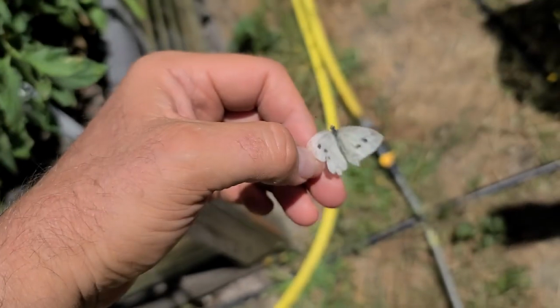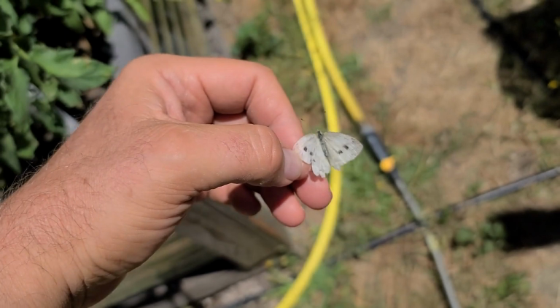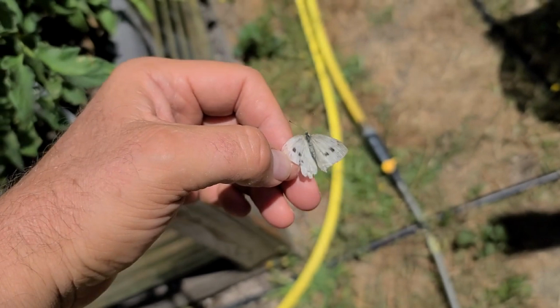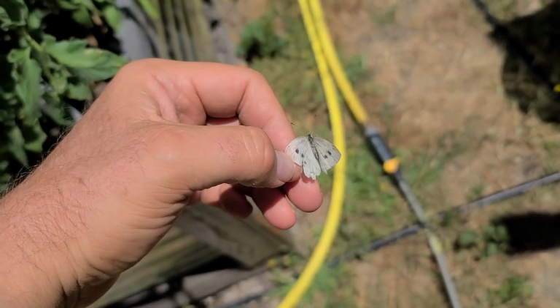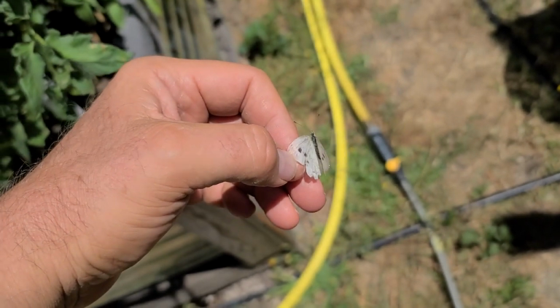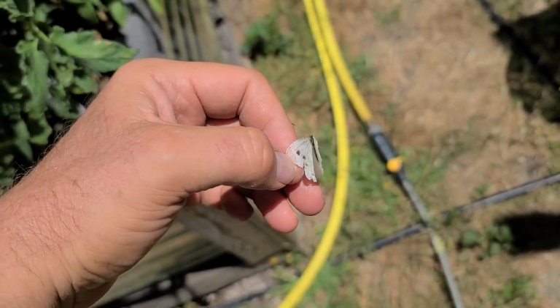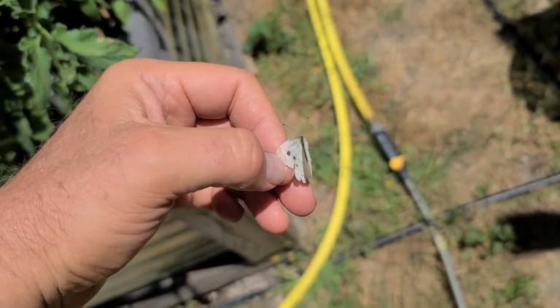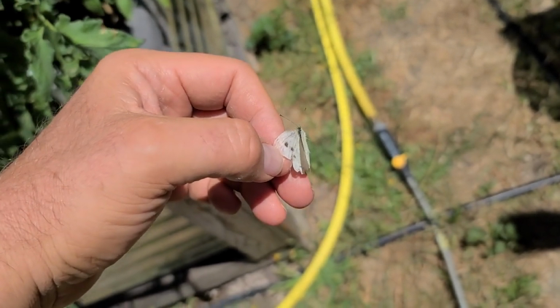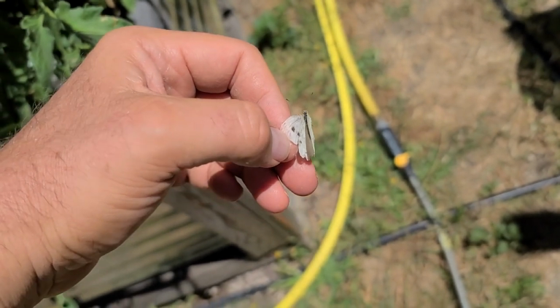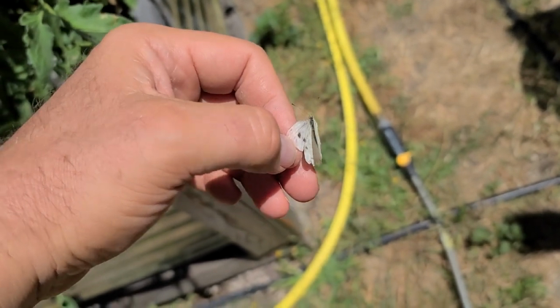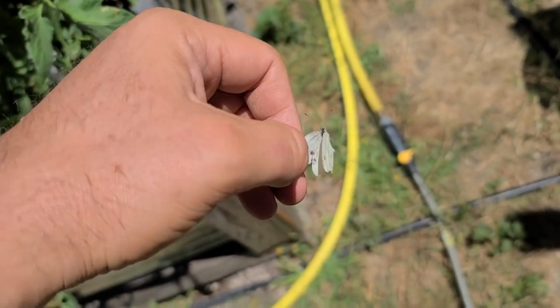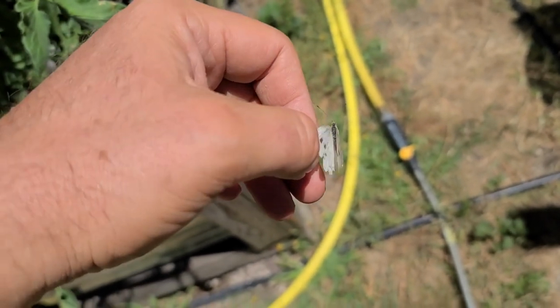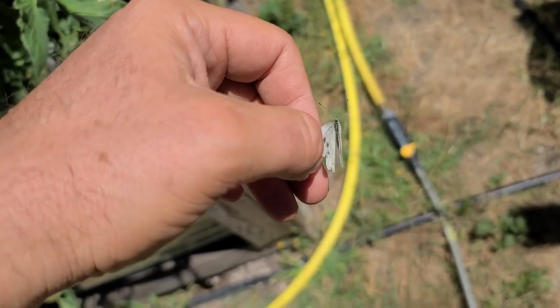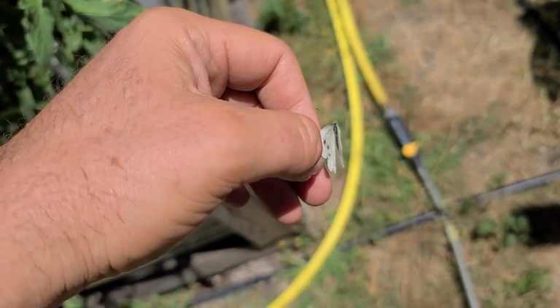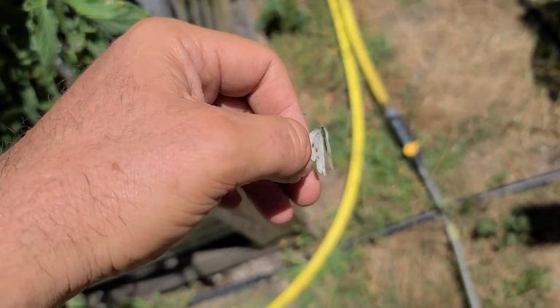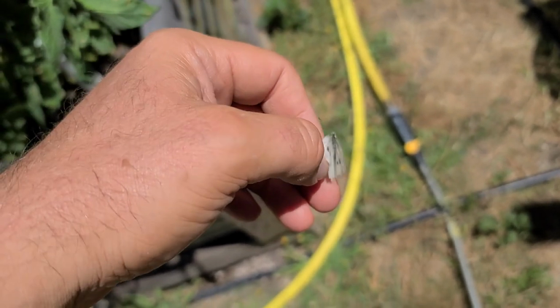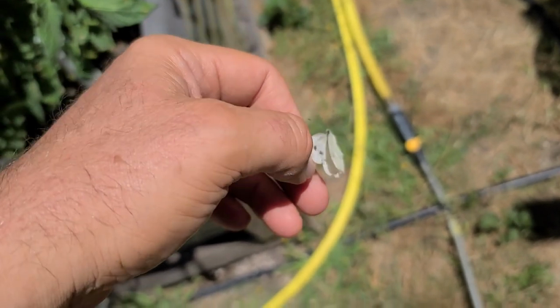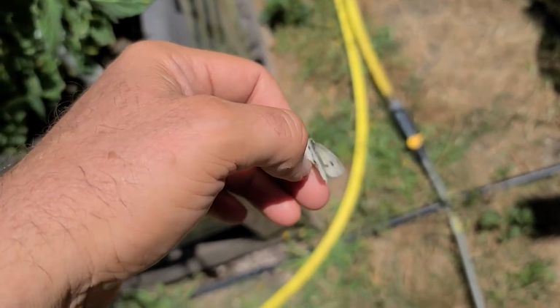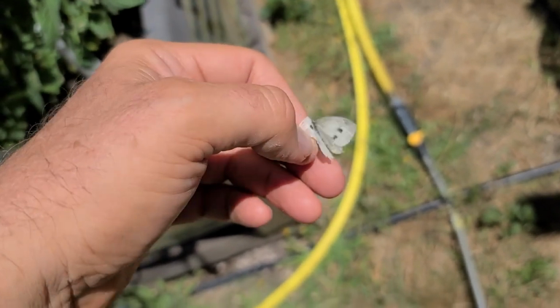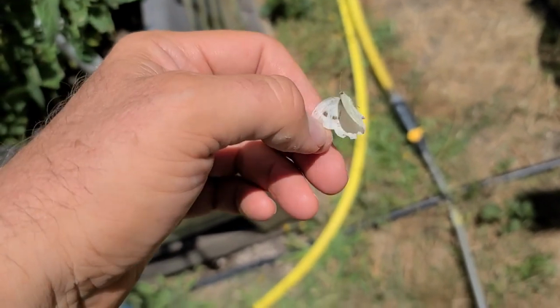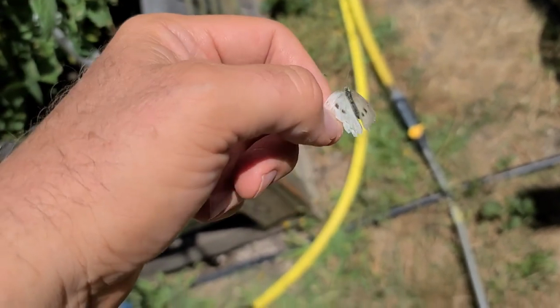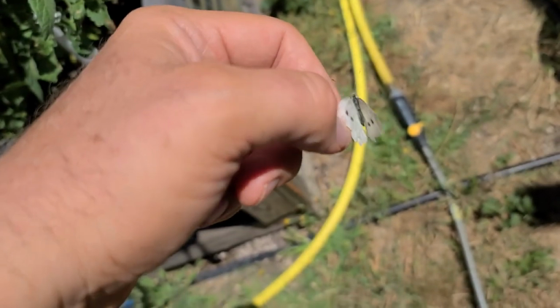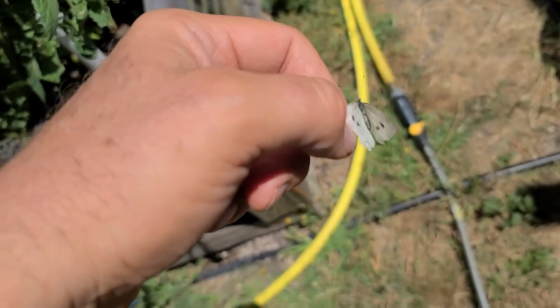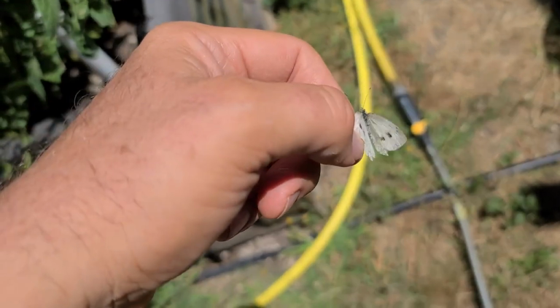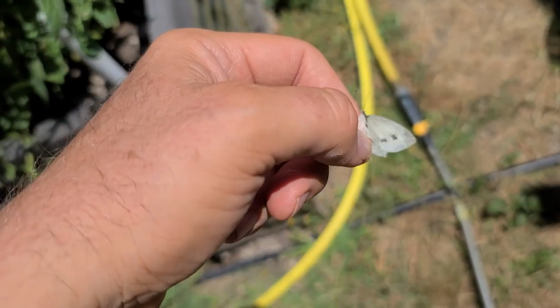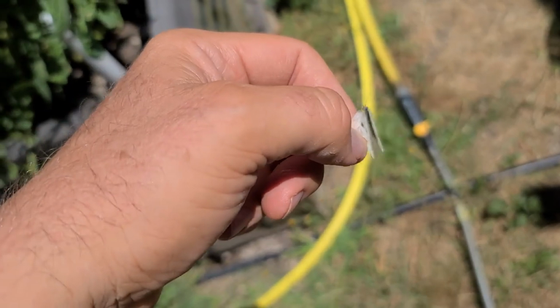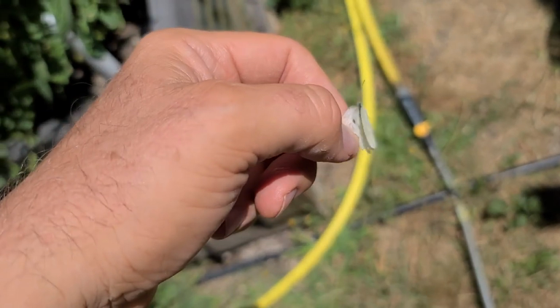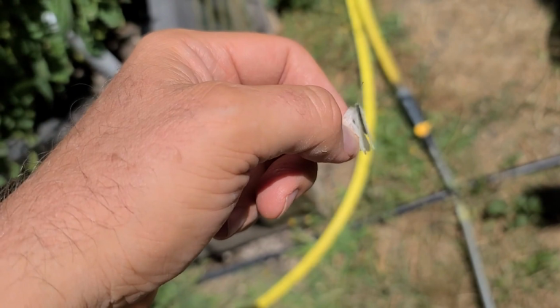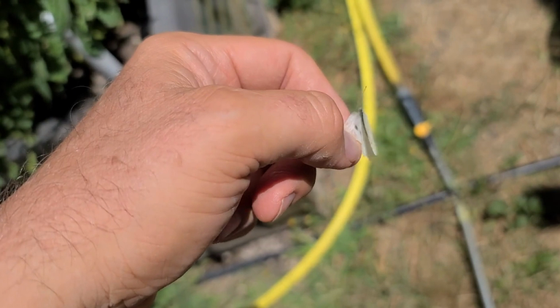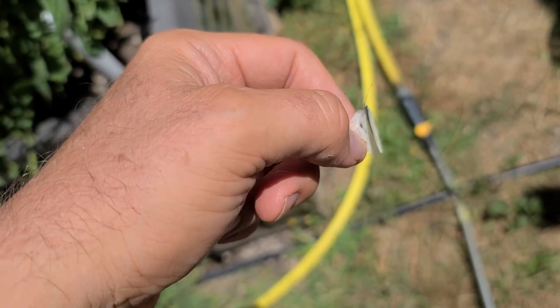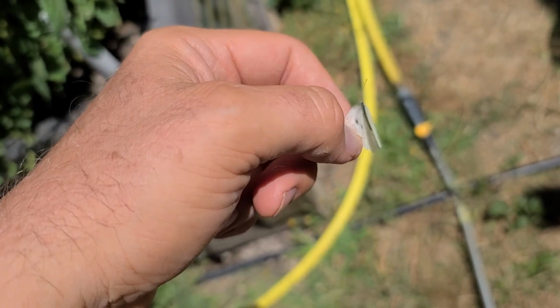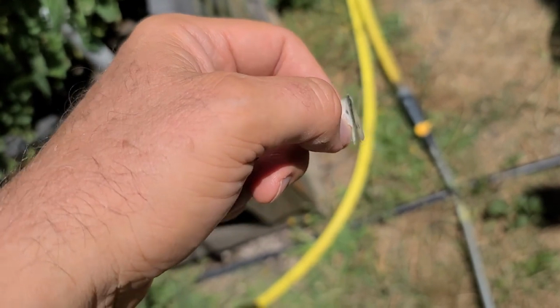Okay, that right there is the white cabbage butterfly. You can tell because of the two dots on each of its wings.